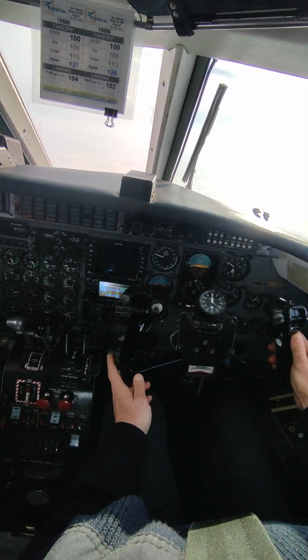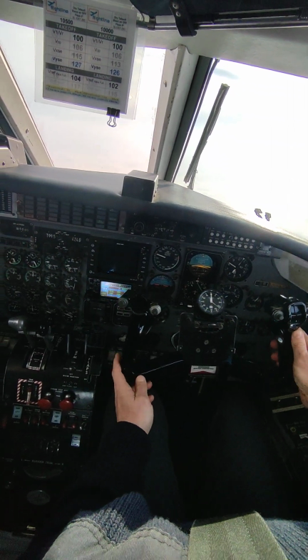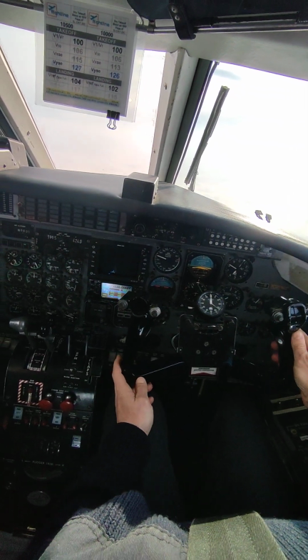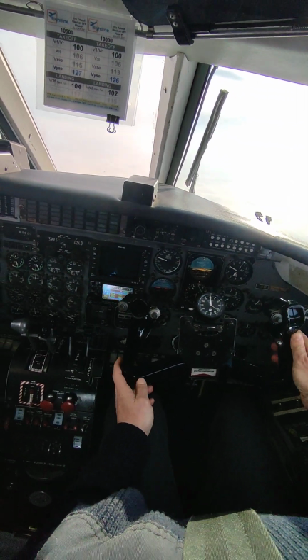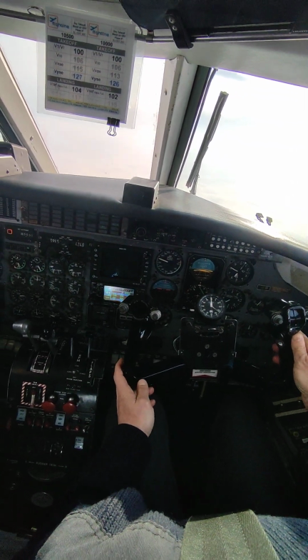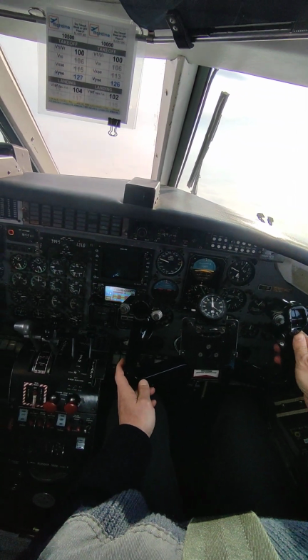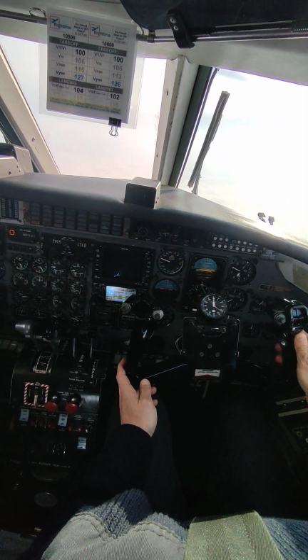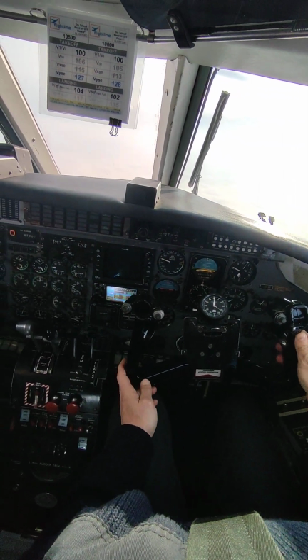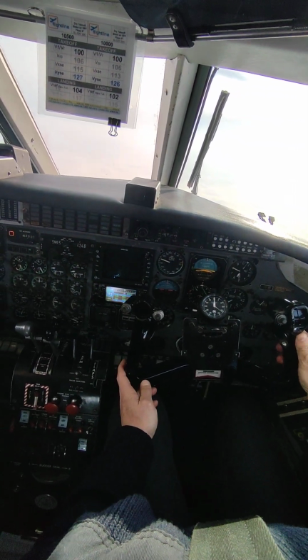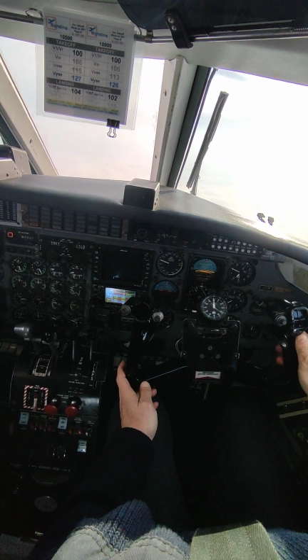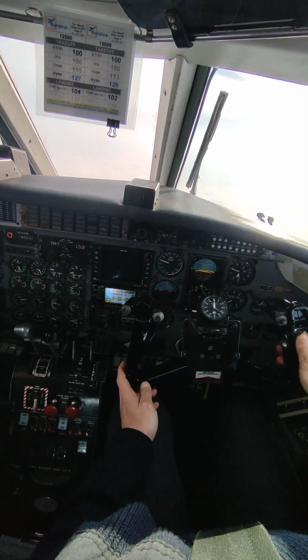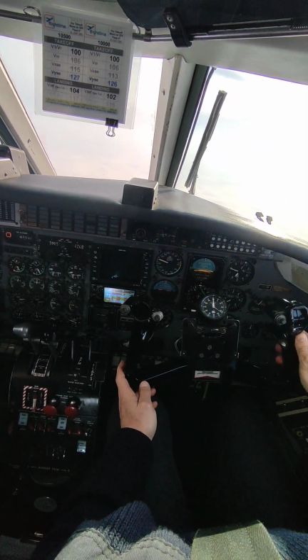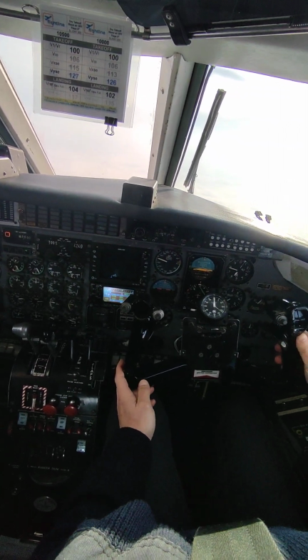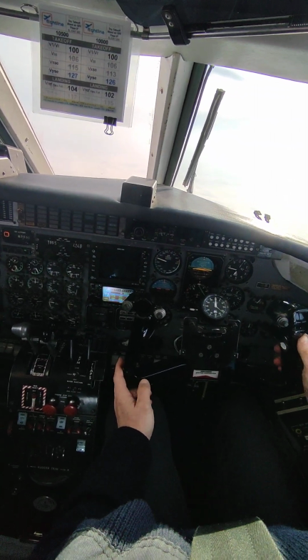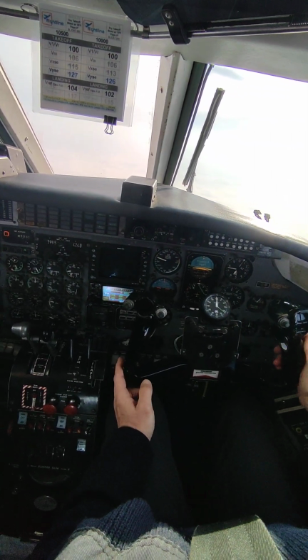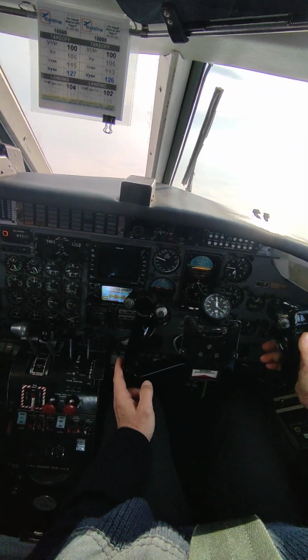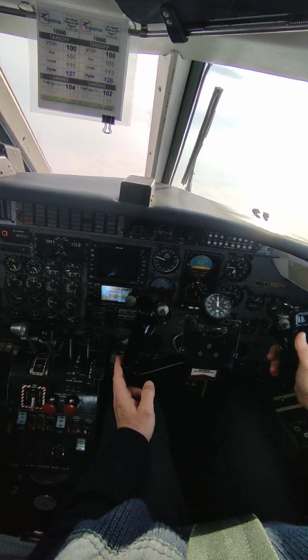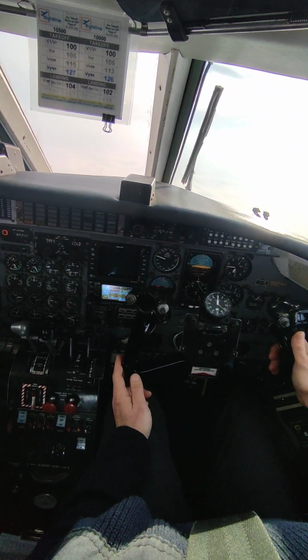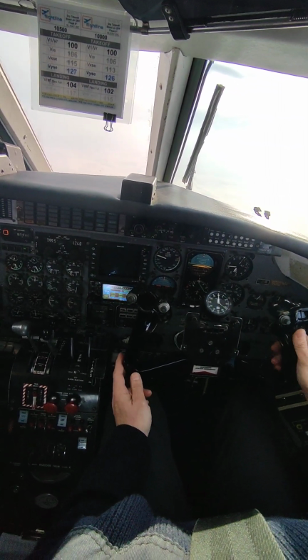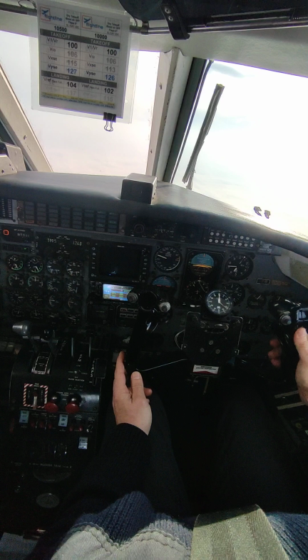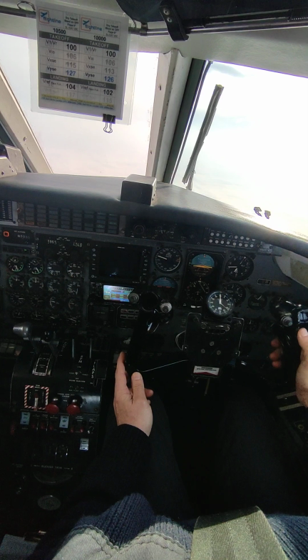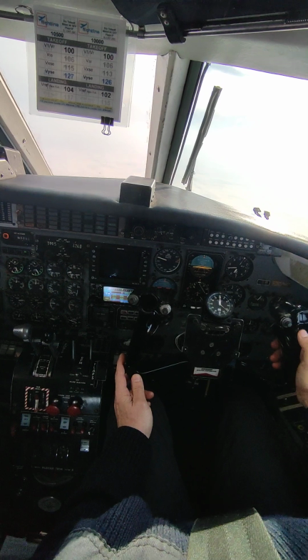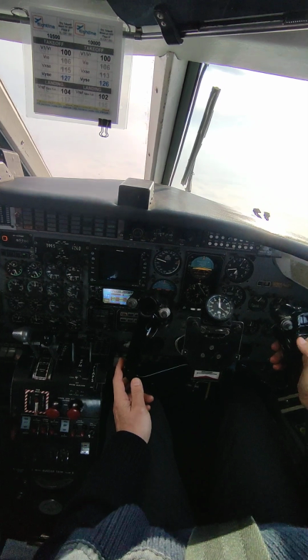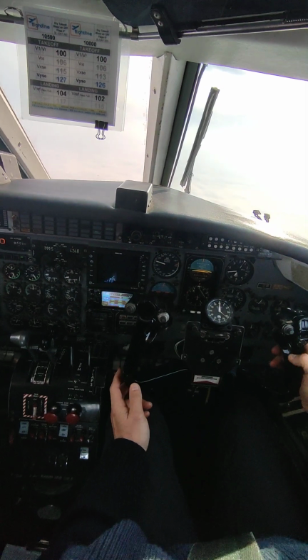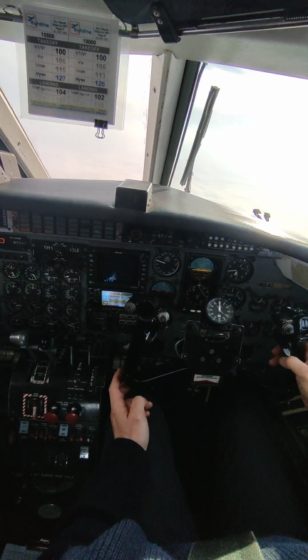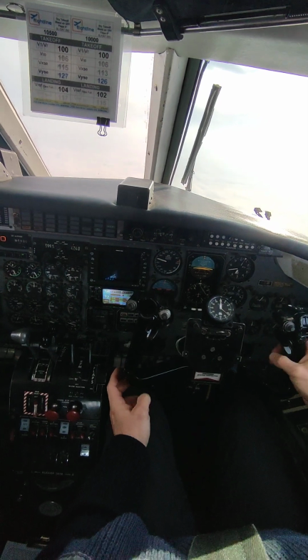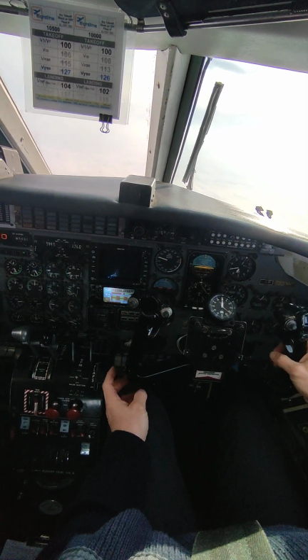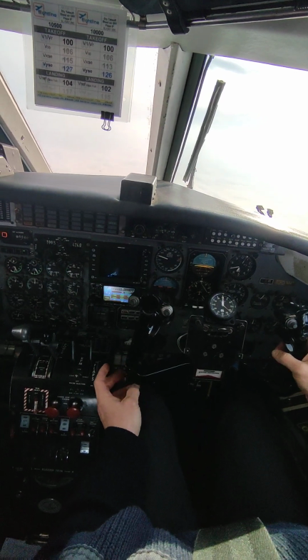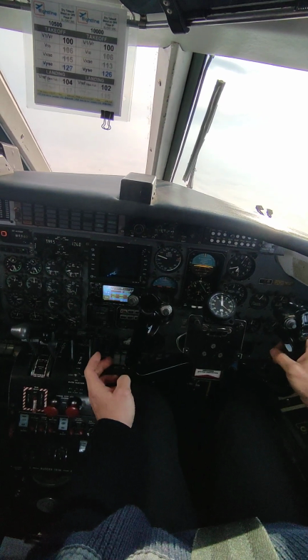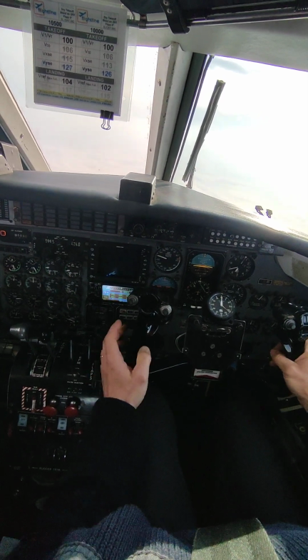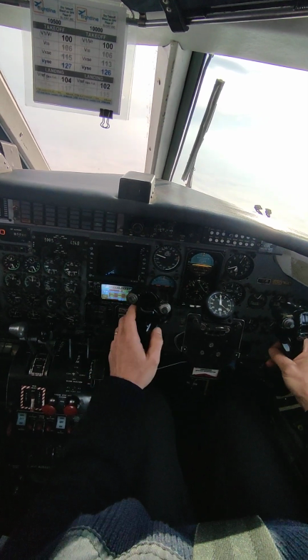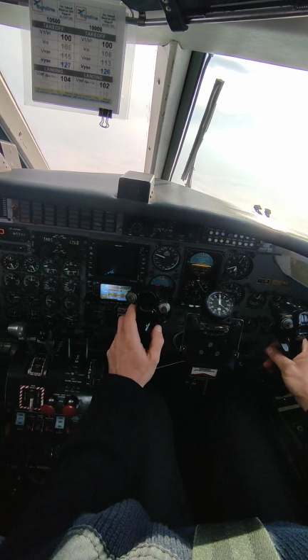Hurricane 61, yeah, I copied. Declam to flight level 260. Hurricane 61, in the climb now, 260.